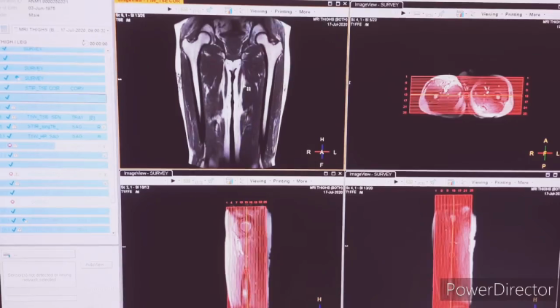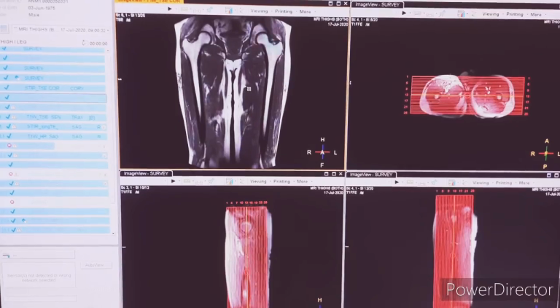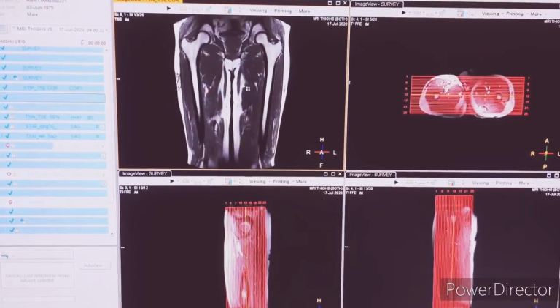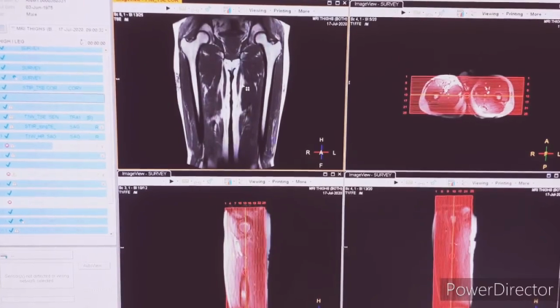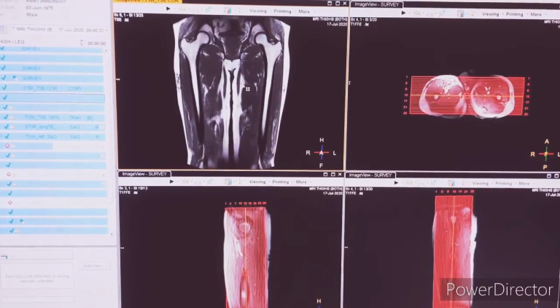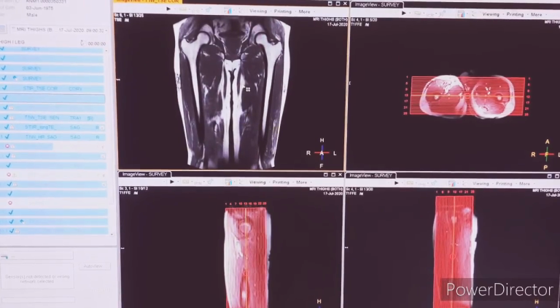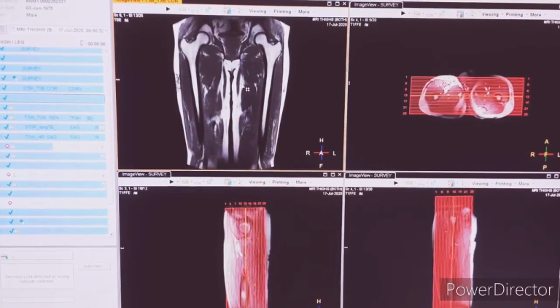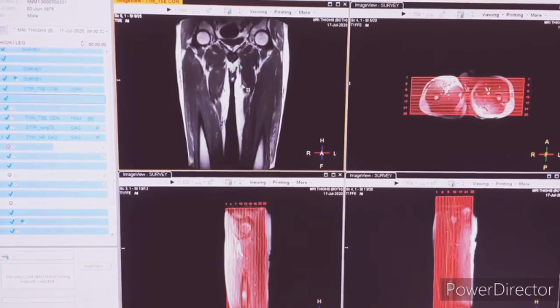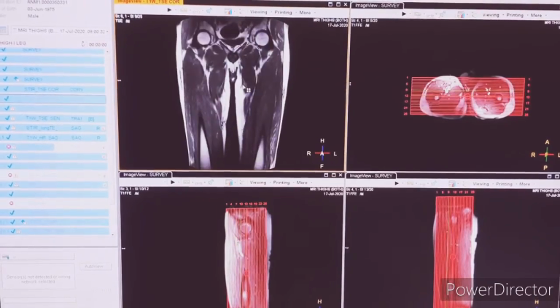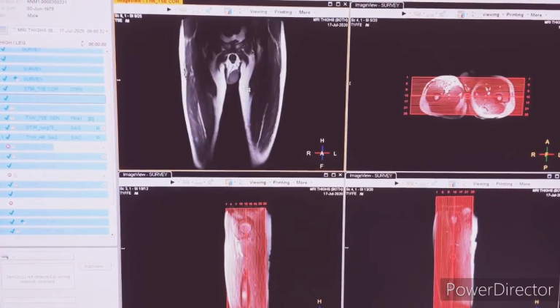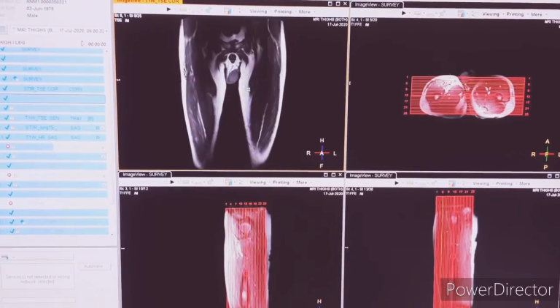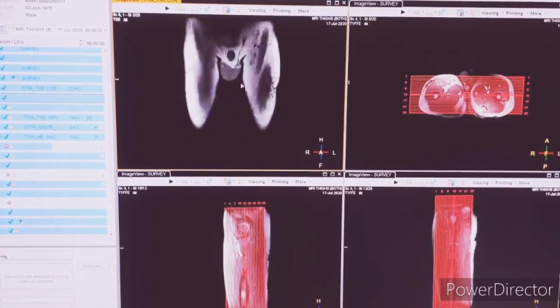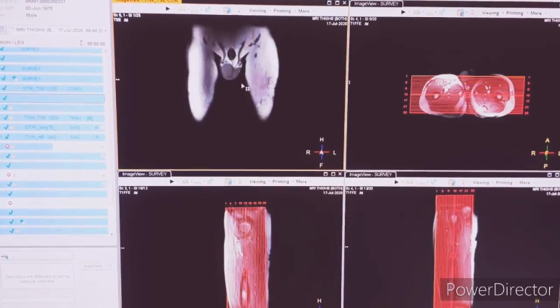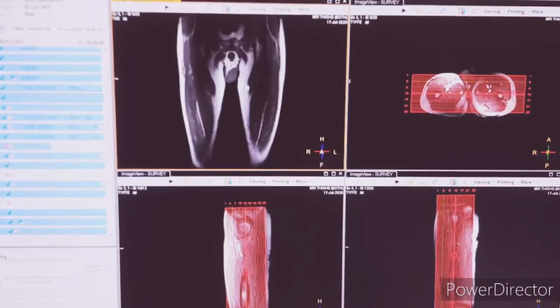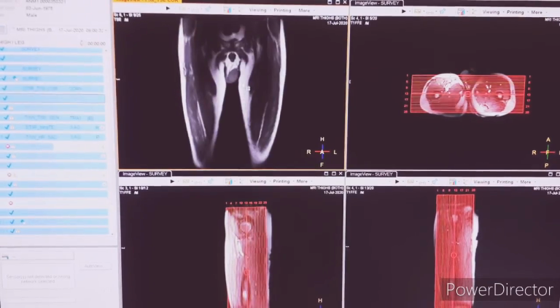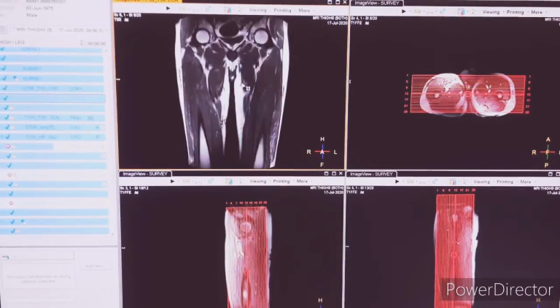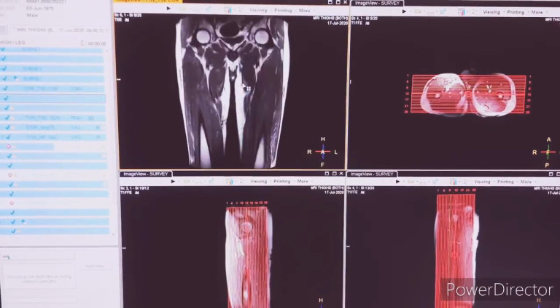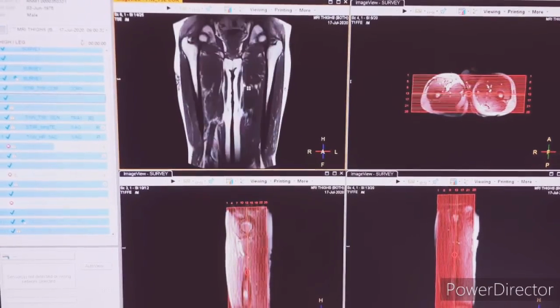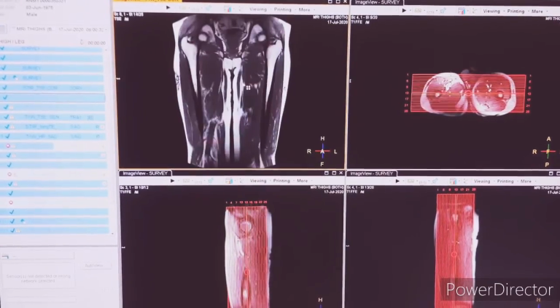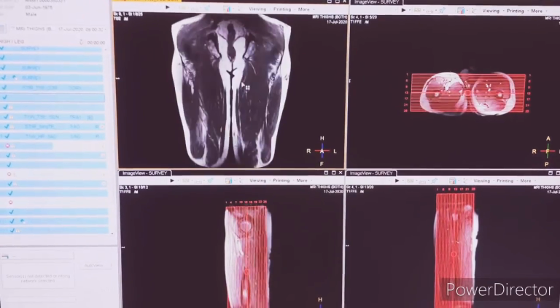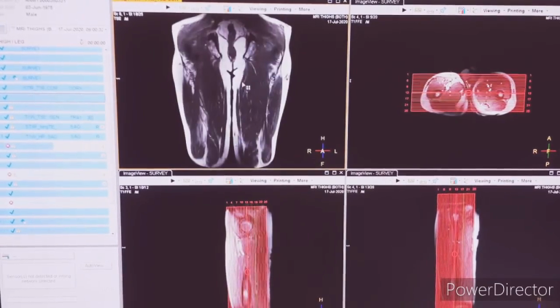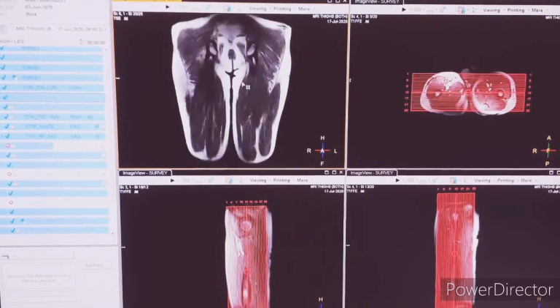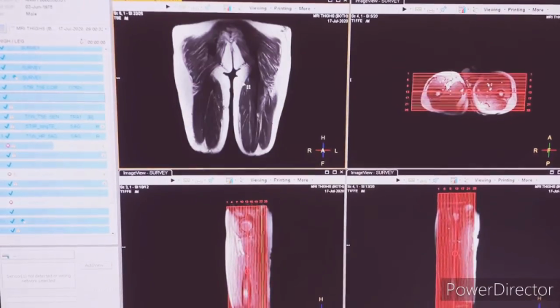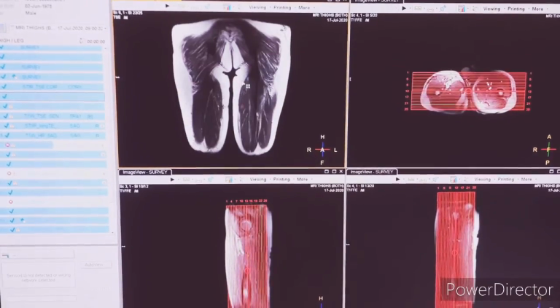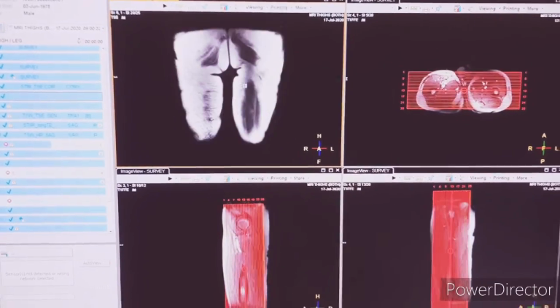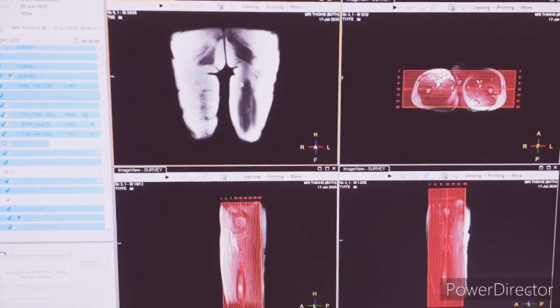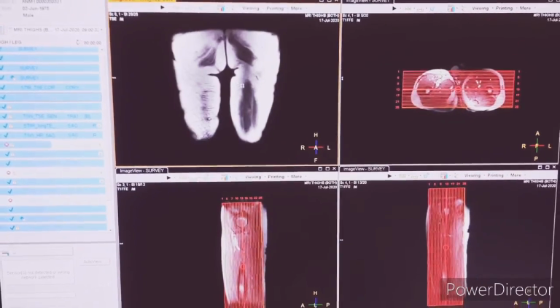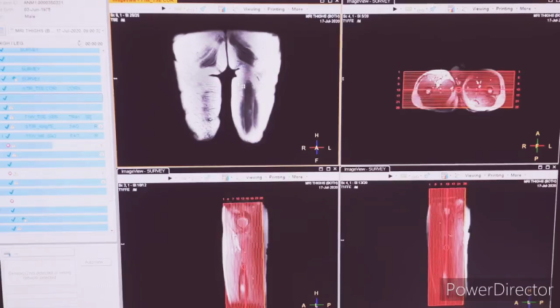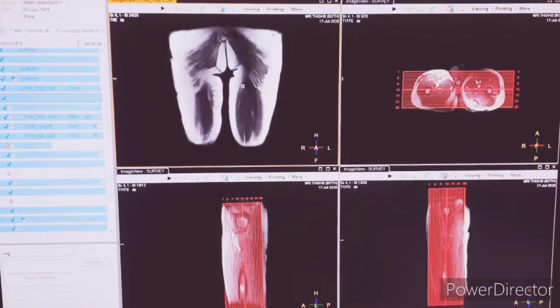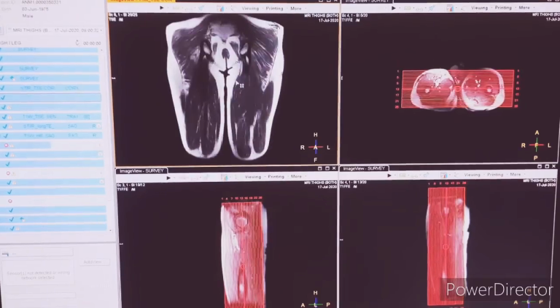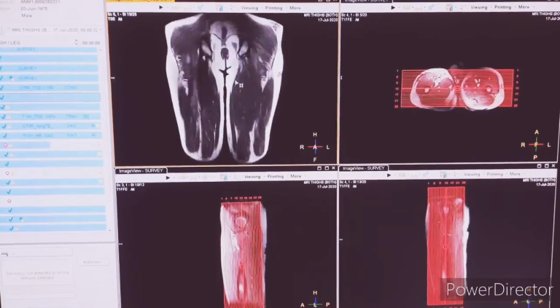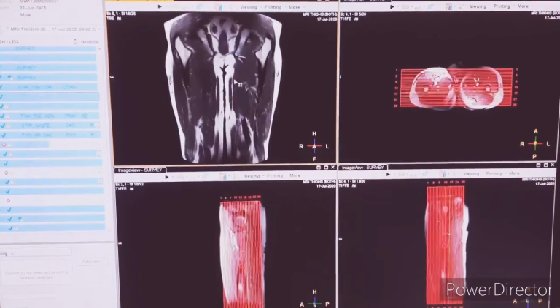Next is T1COR. The planning for T1COR is the same as STIRCOR. You can see here.